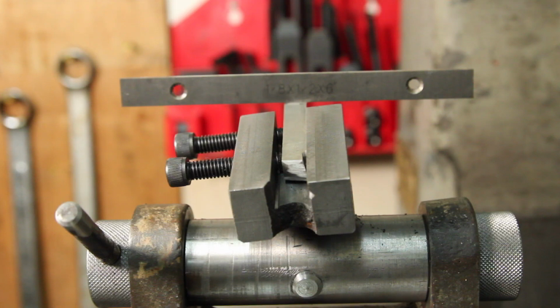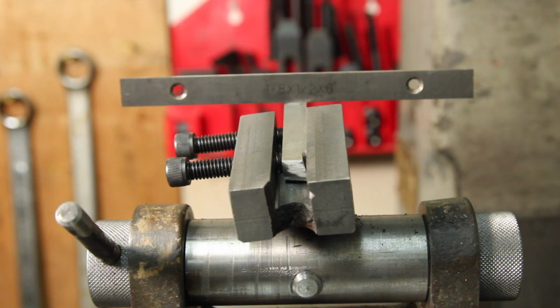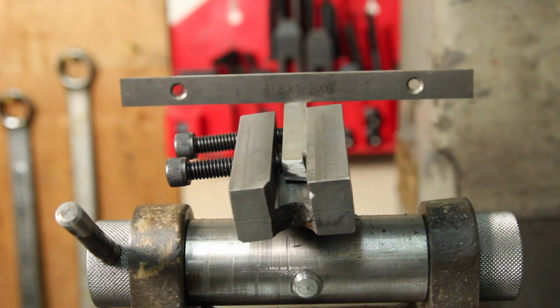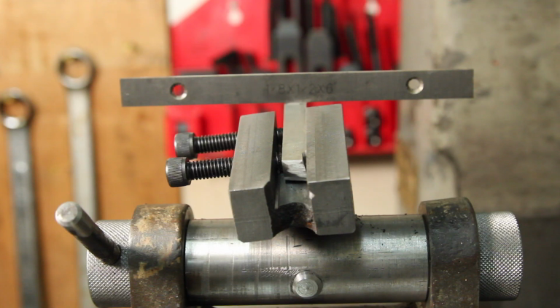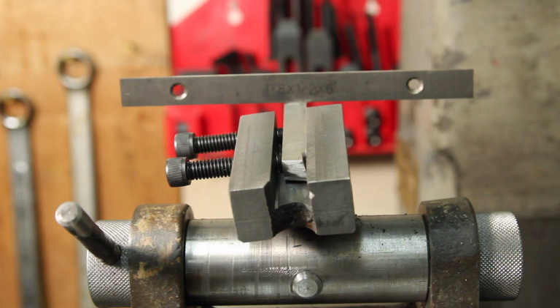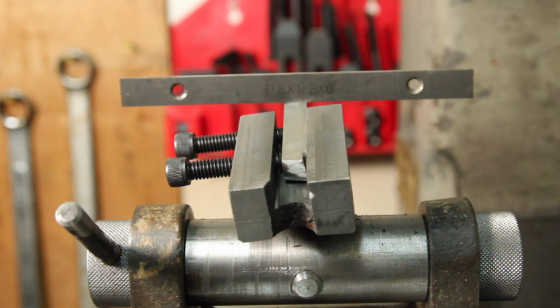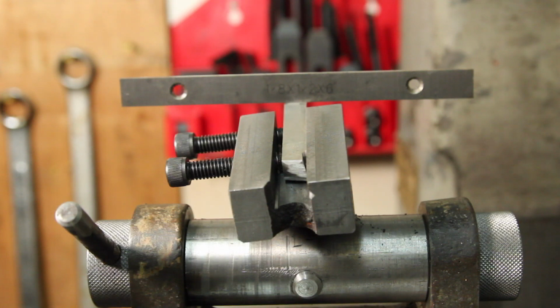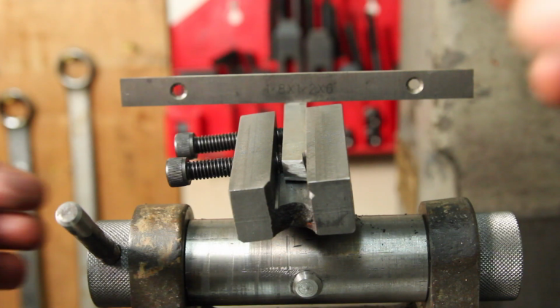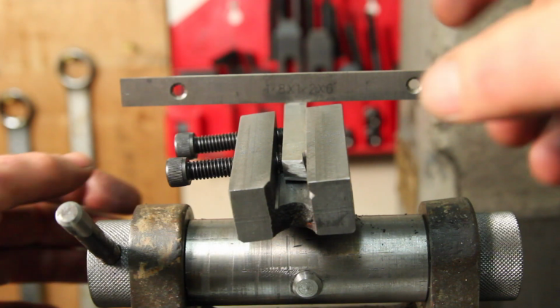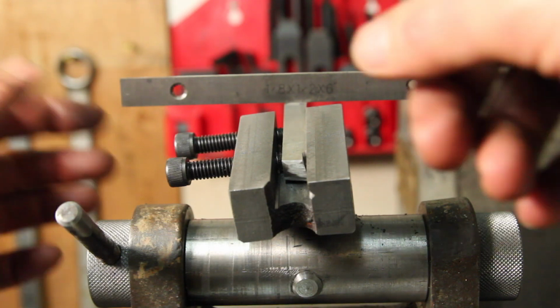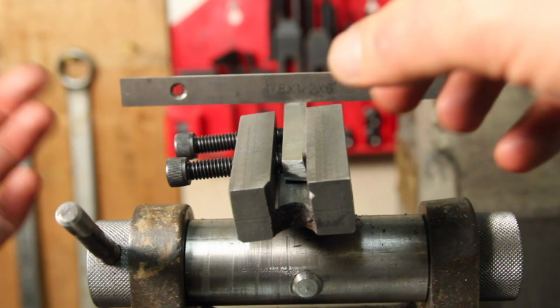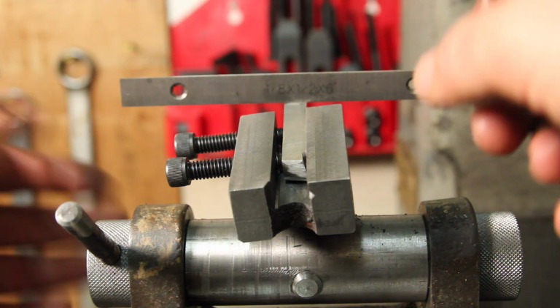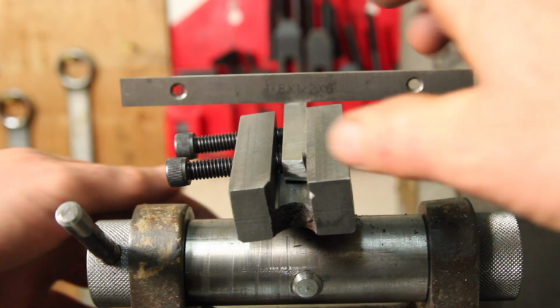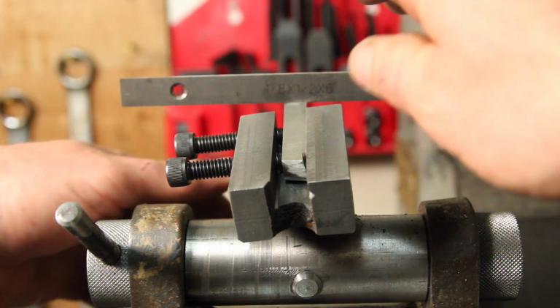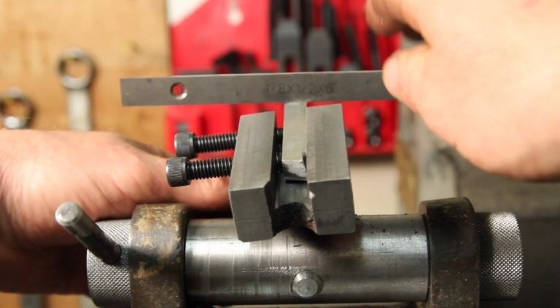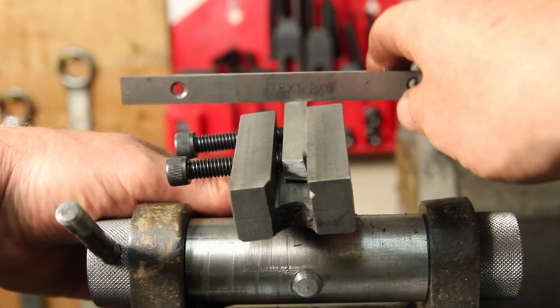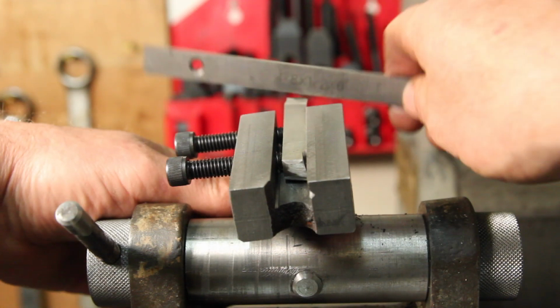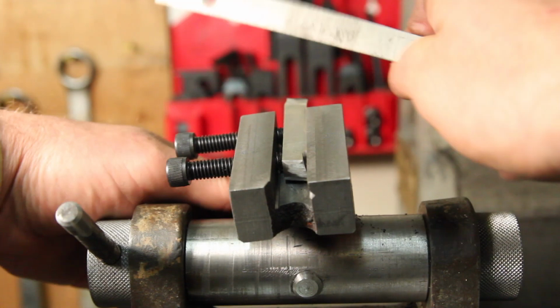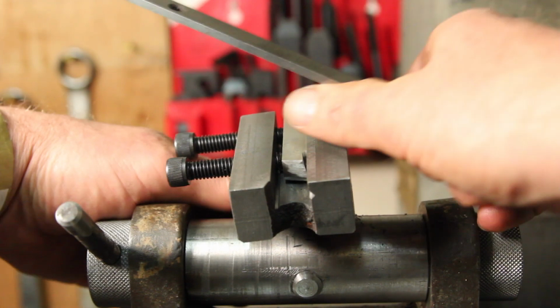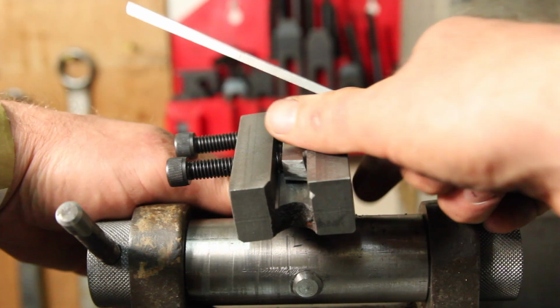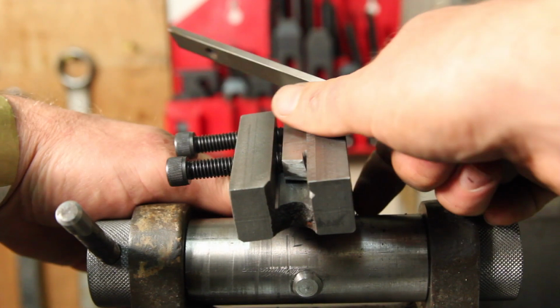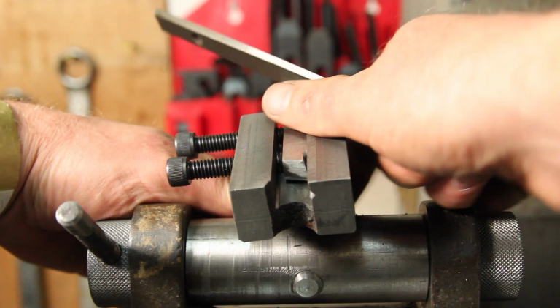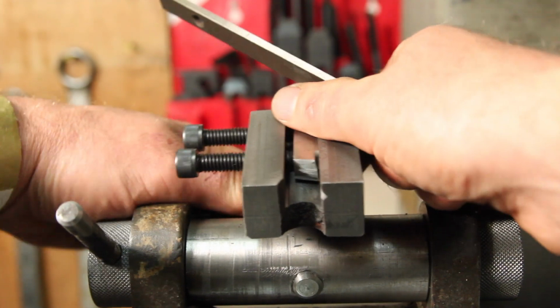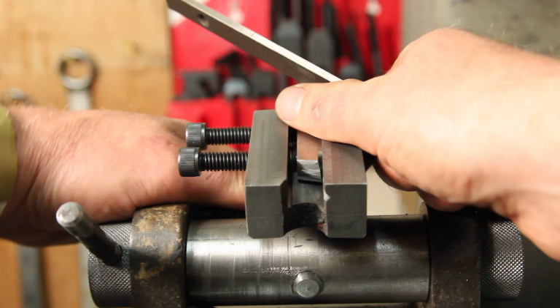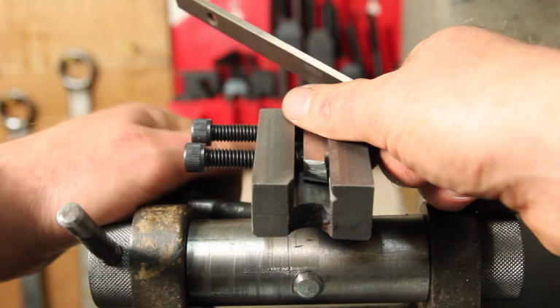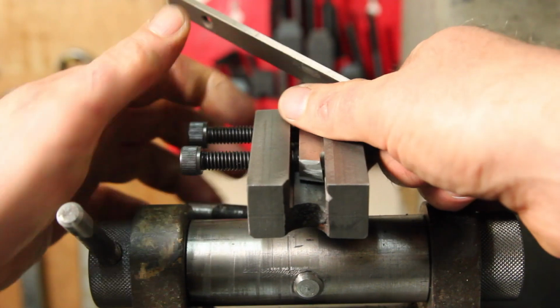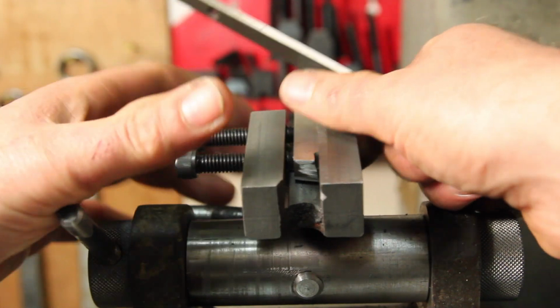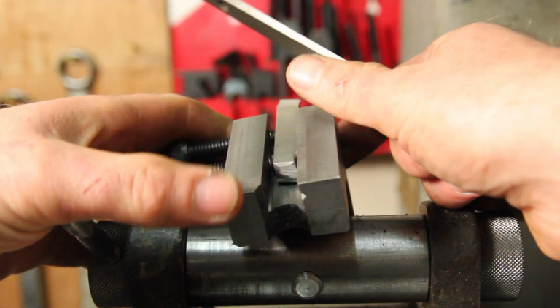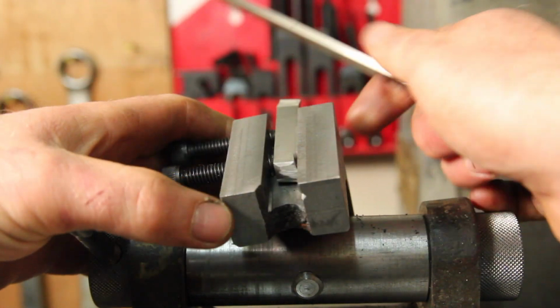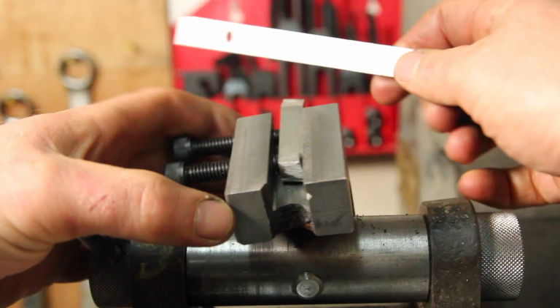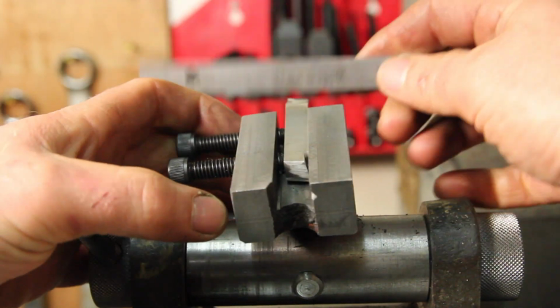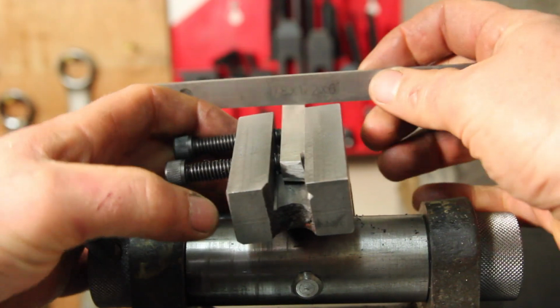For the side relief angle I'm just kind of eyeballing this based on what was here before.